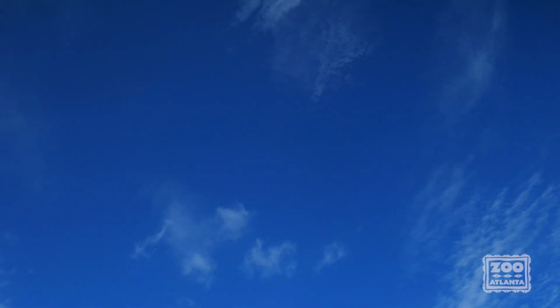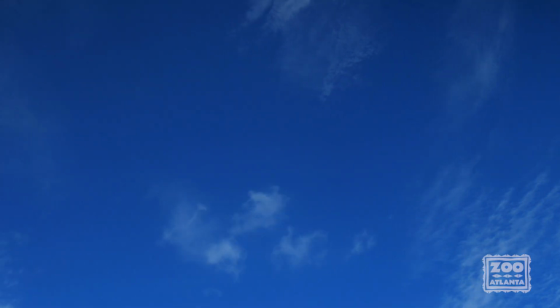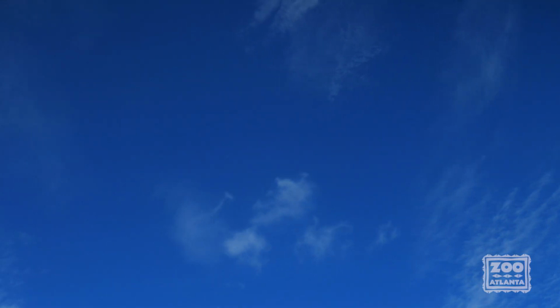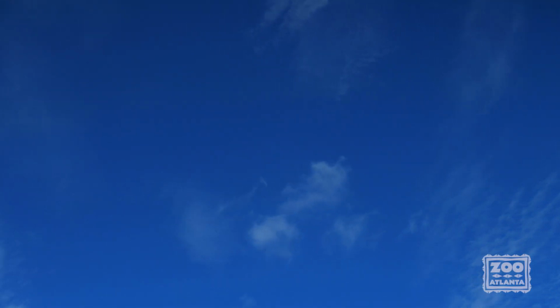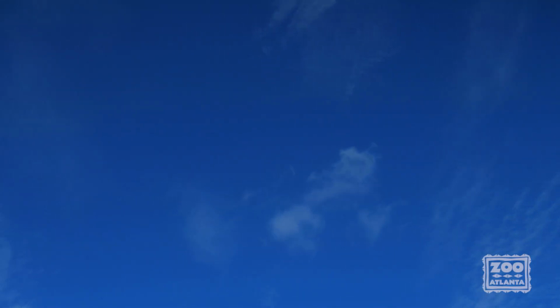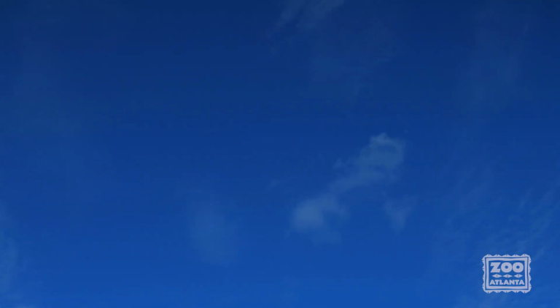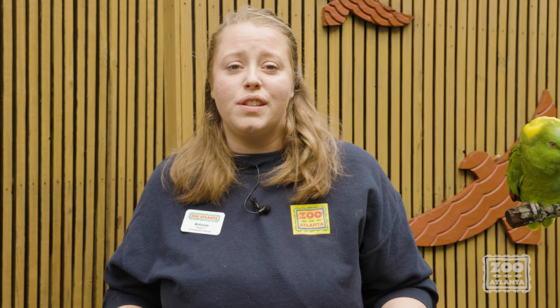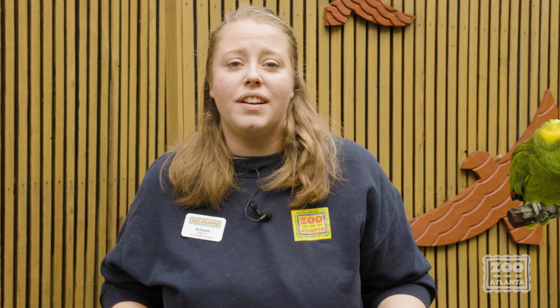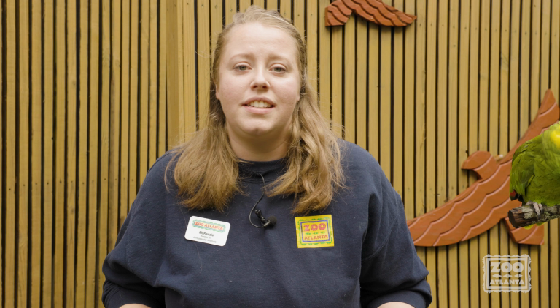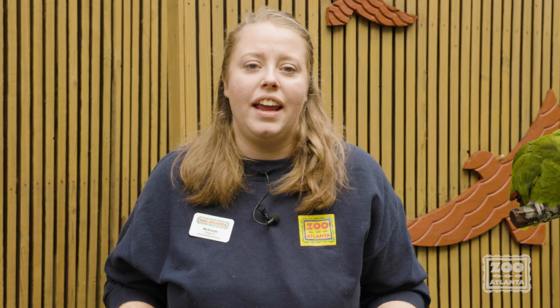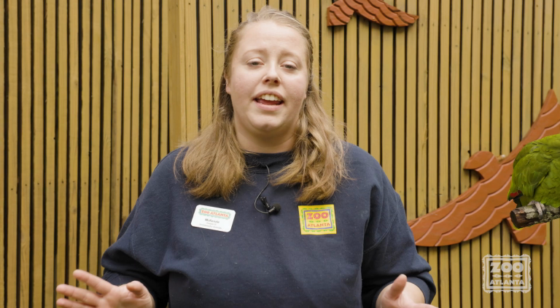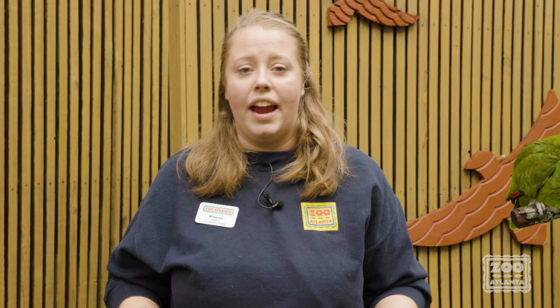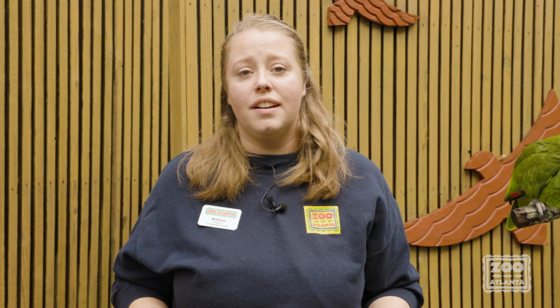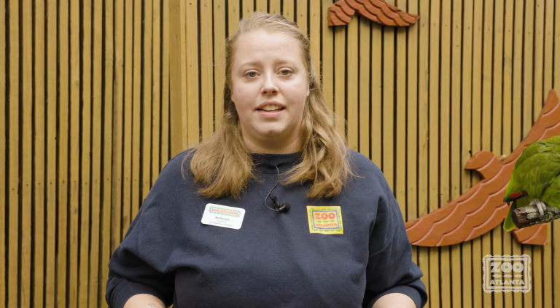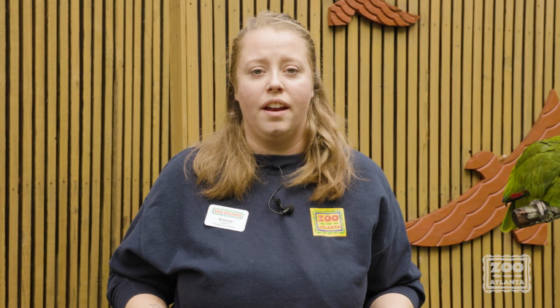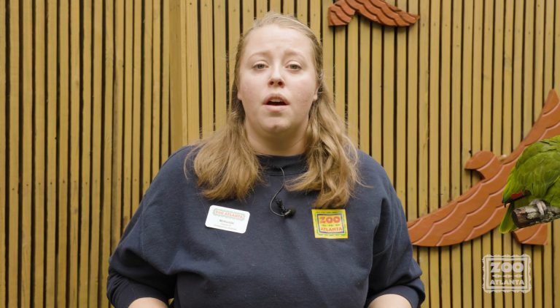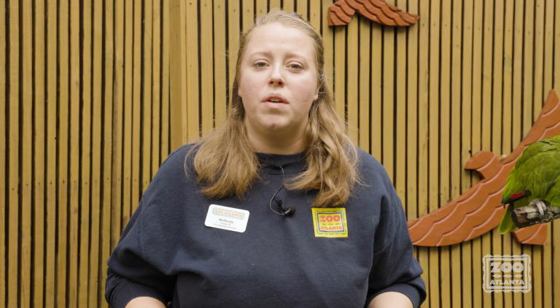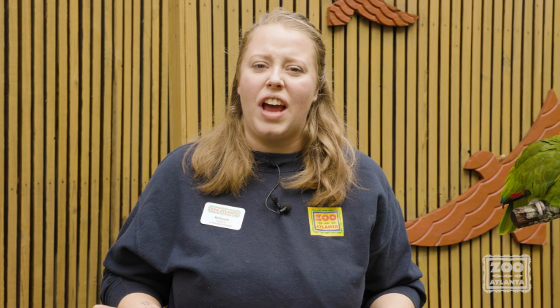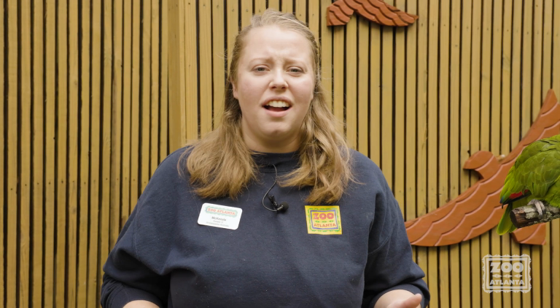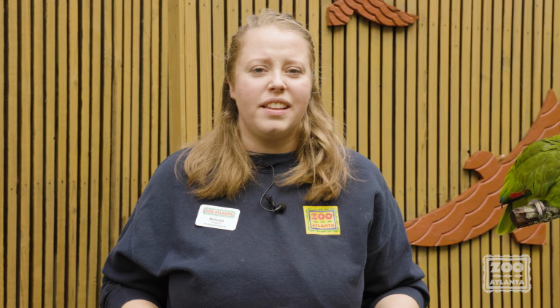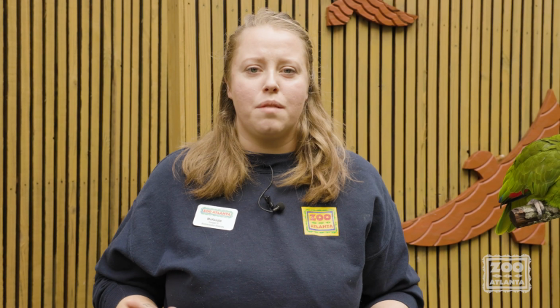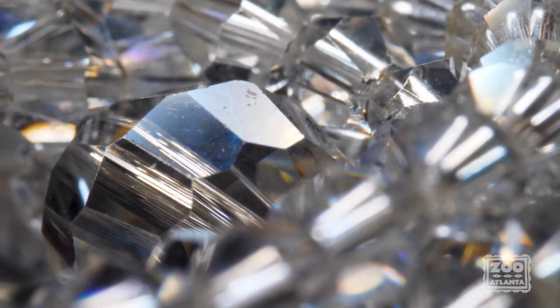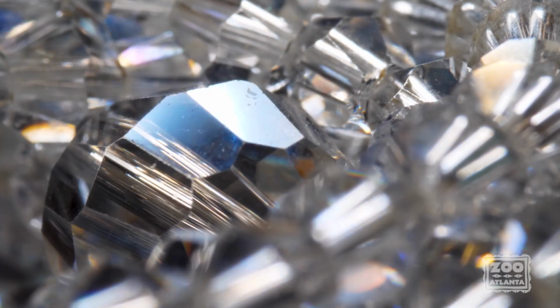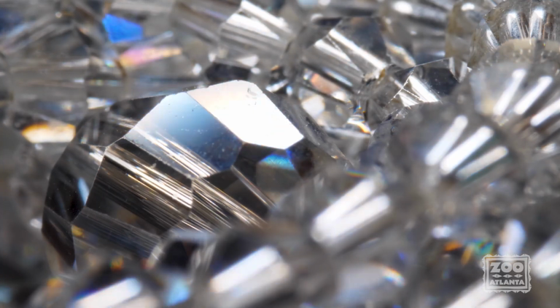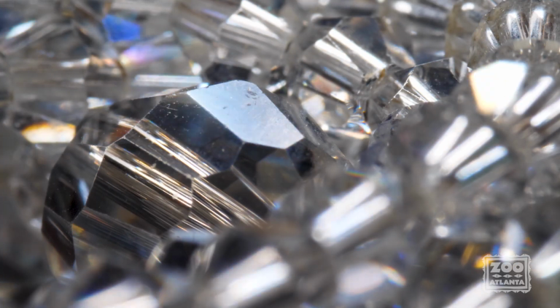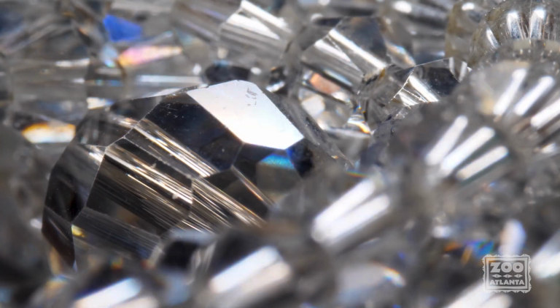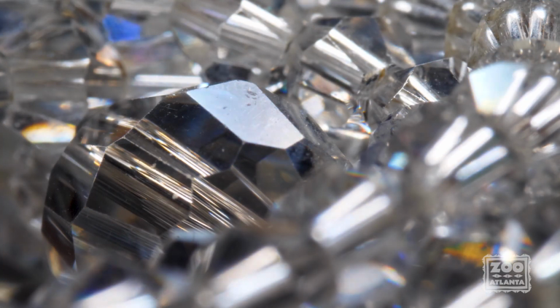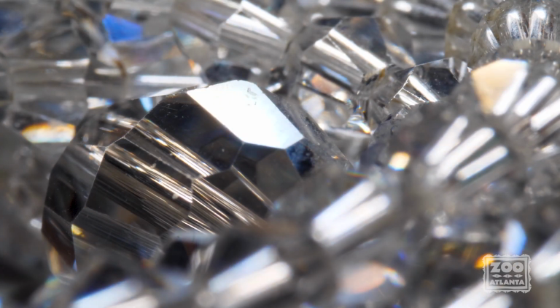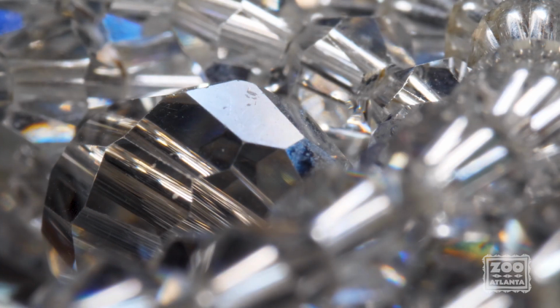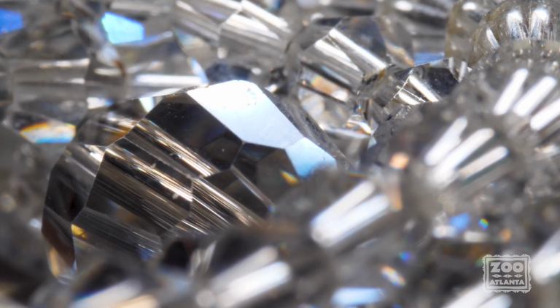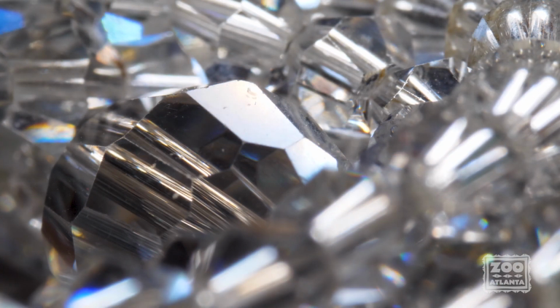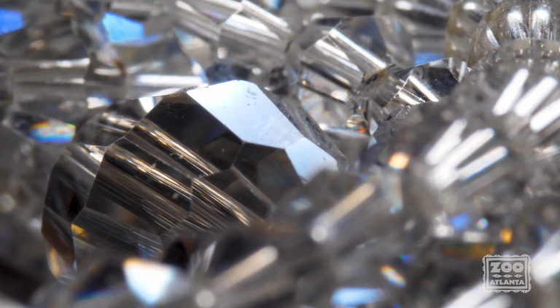Their feathers also contain keratin, which acts like a prism, causing some iridescence.